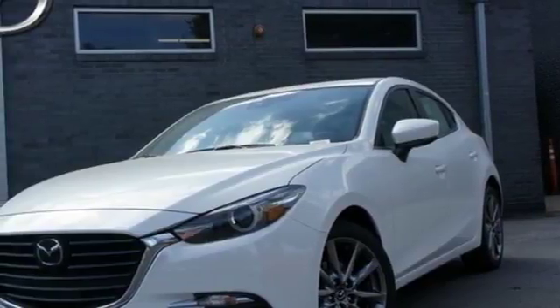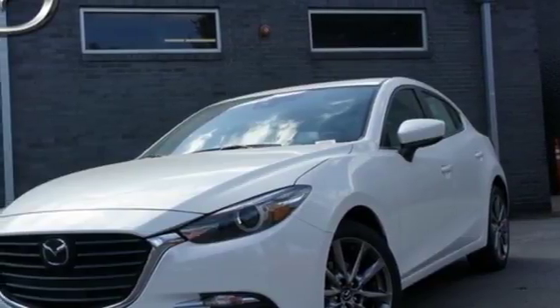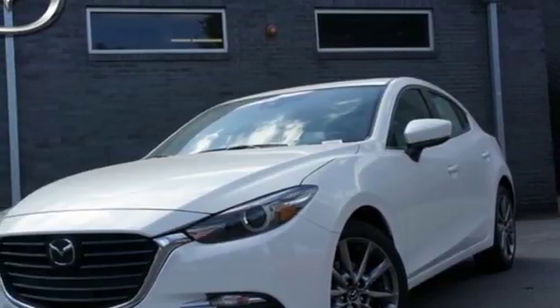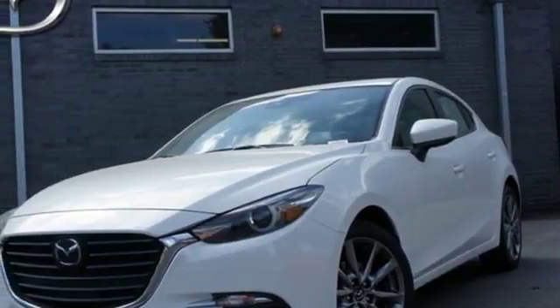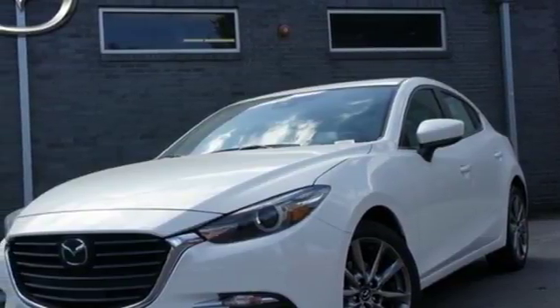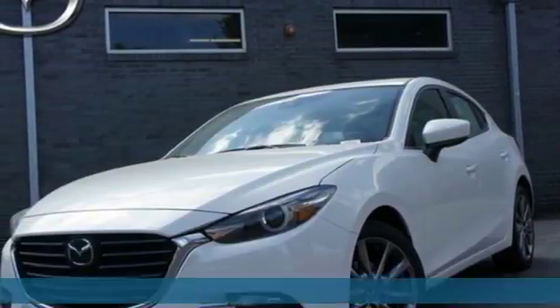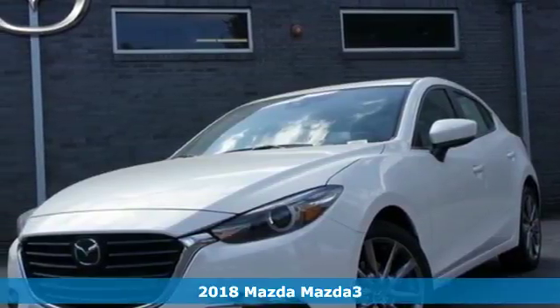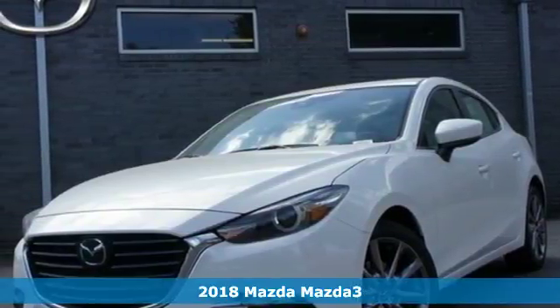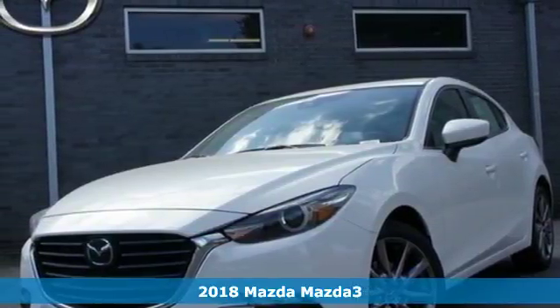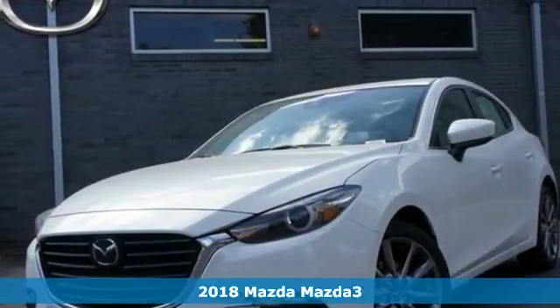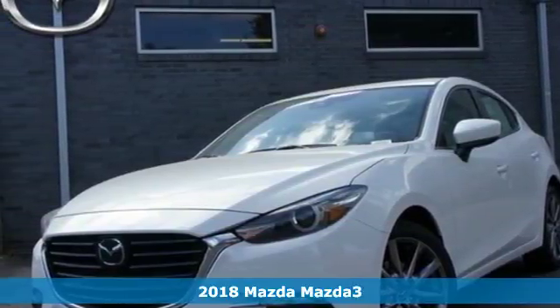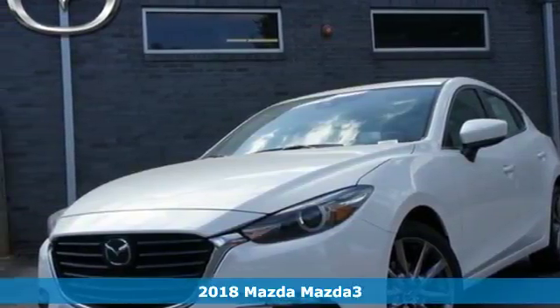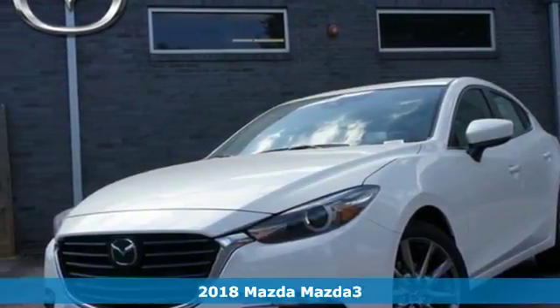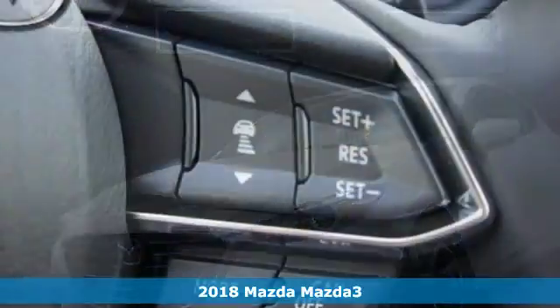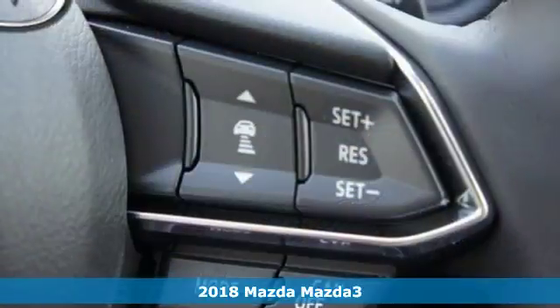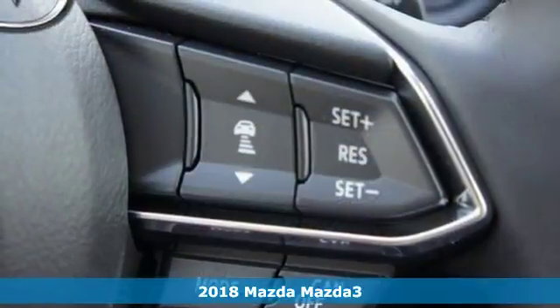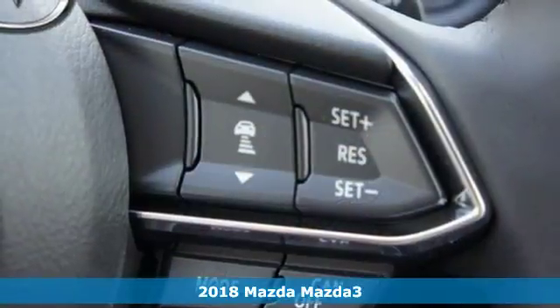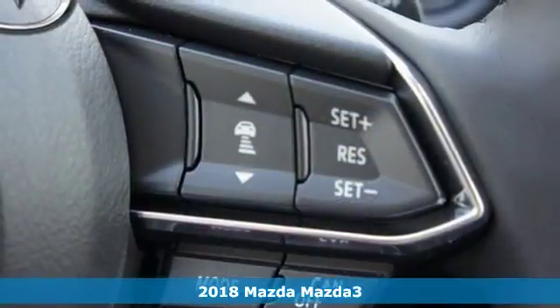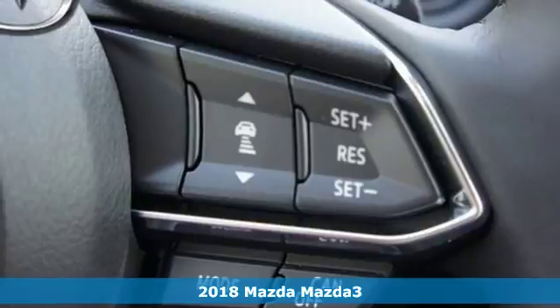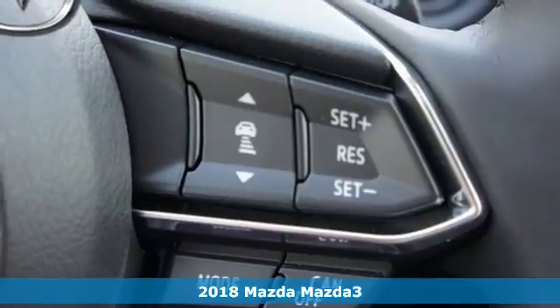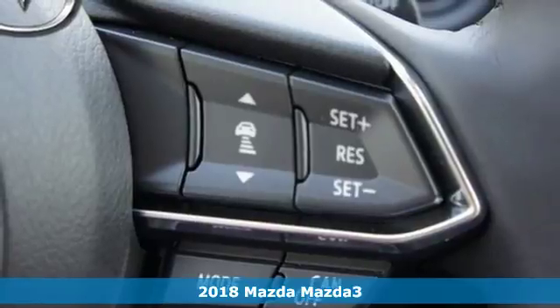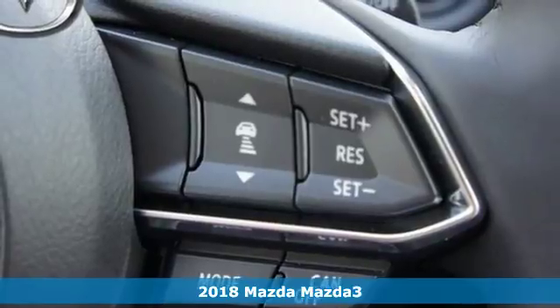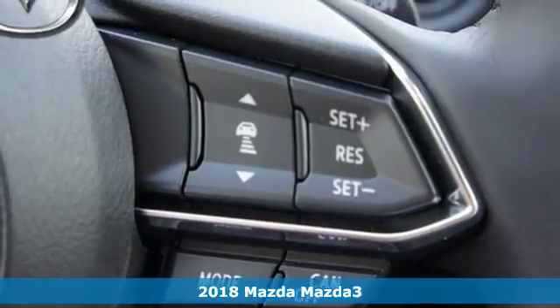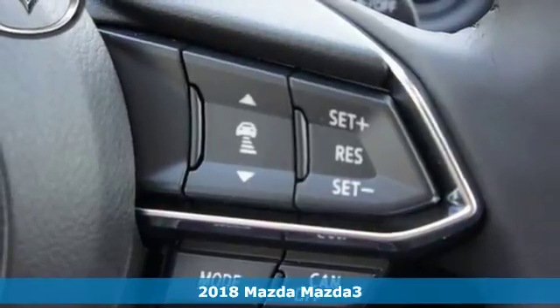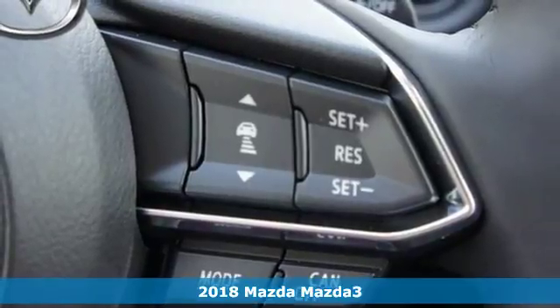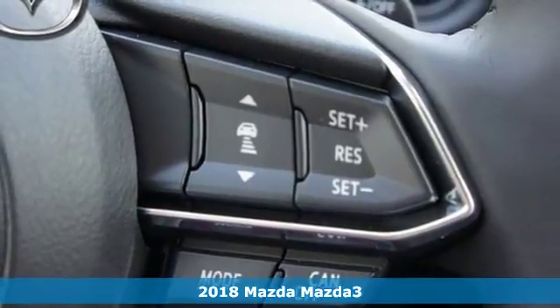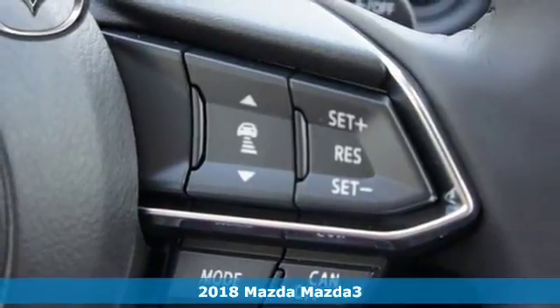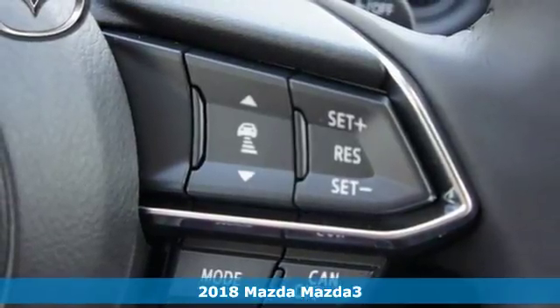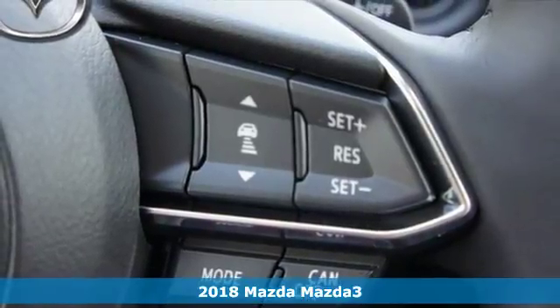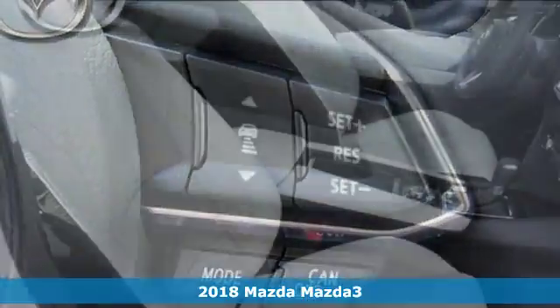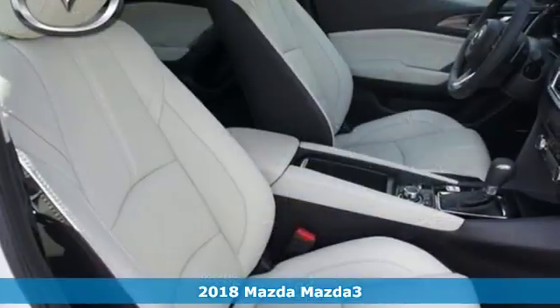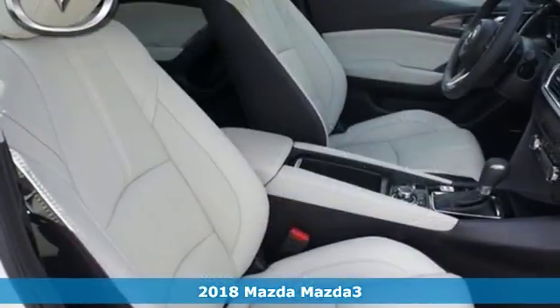Here's a 2018 Mazda 3. Fun to drive design, neat functional dynamics. This is the beginning of a beautiful friendship.